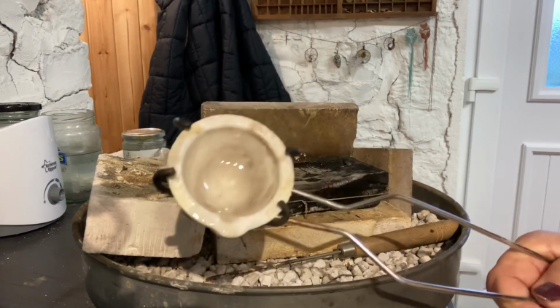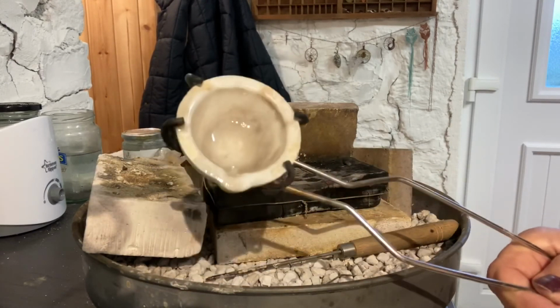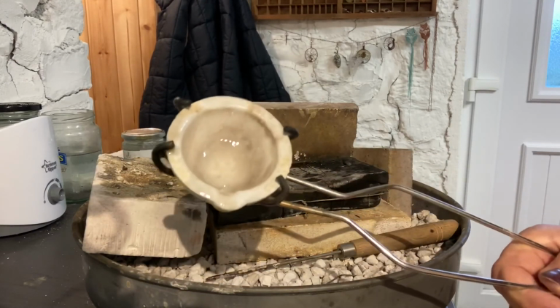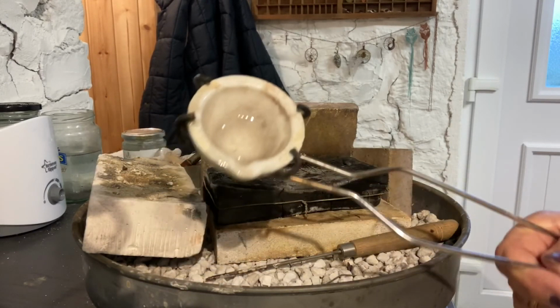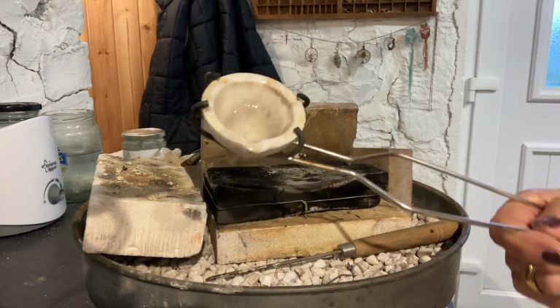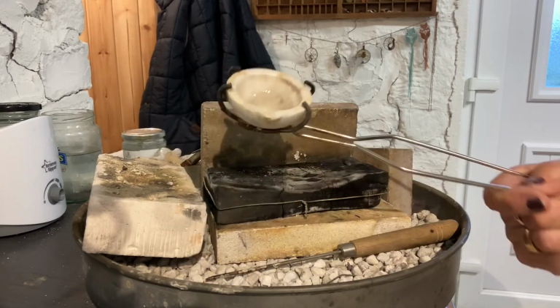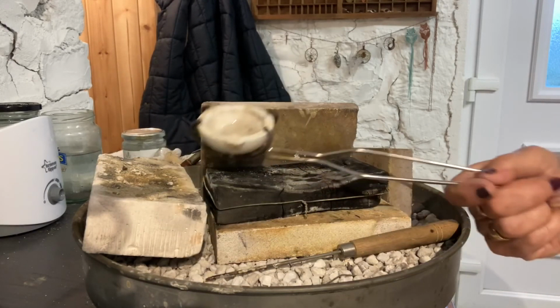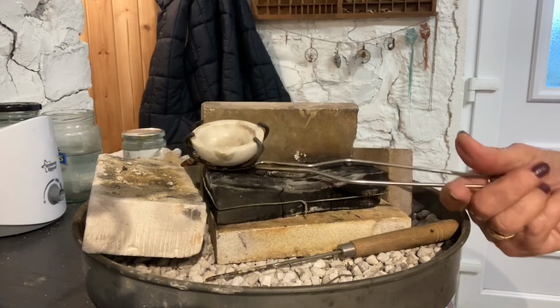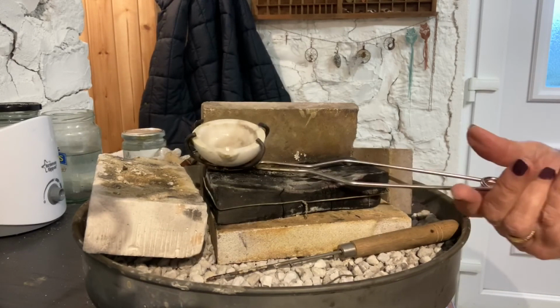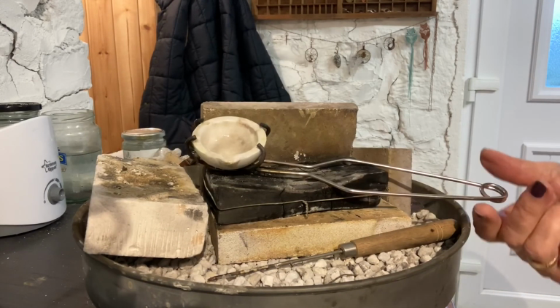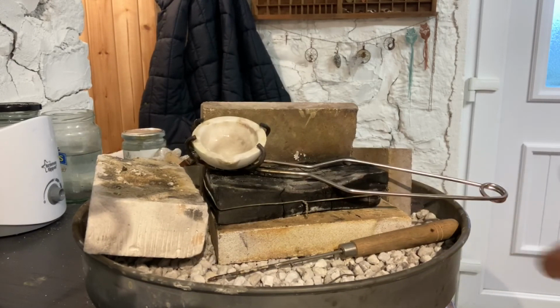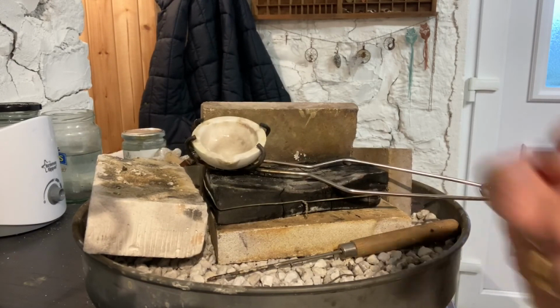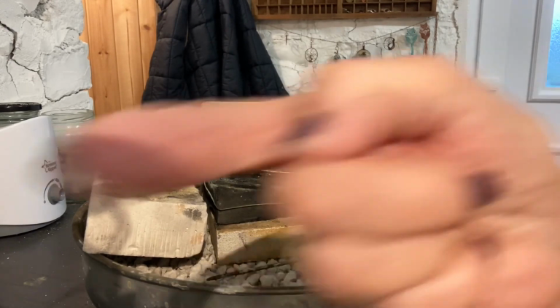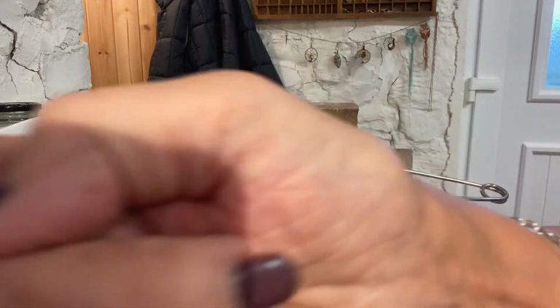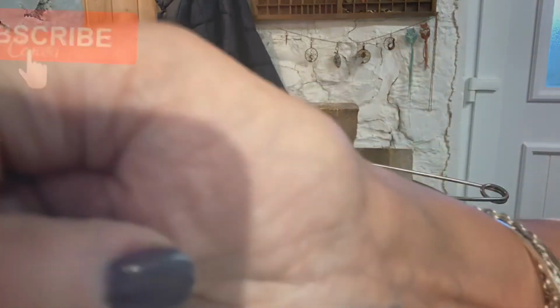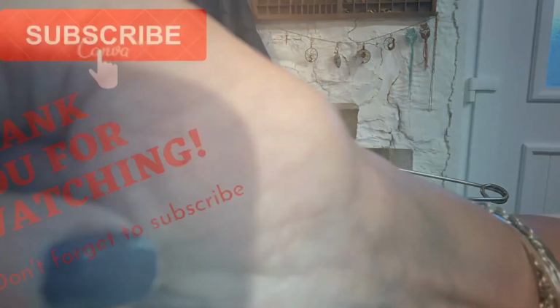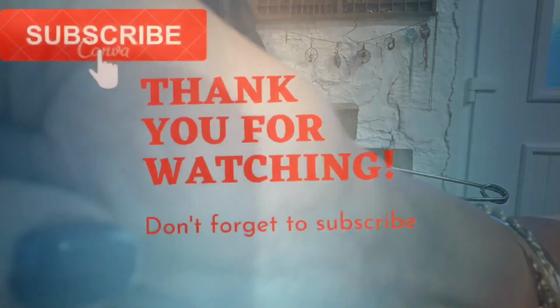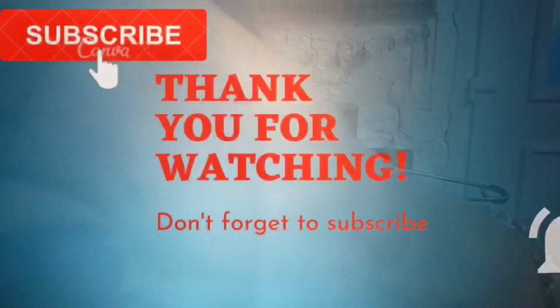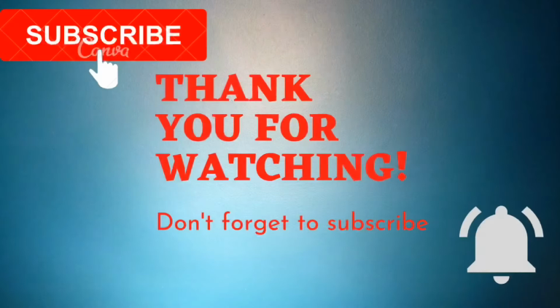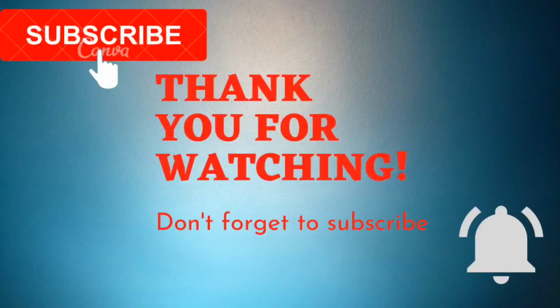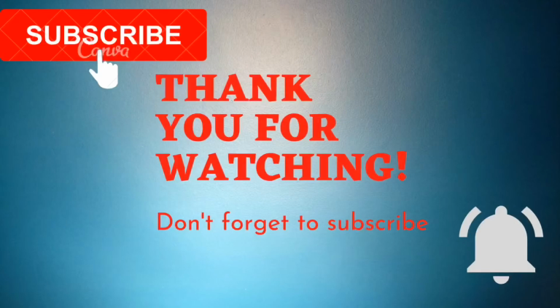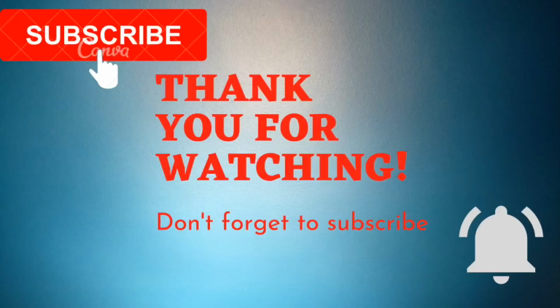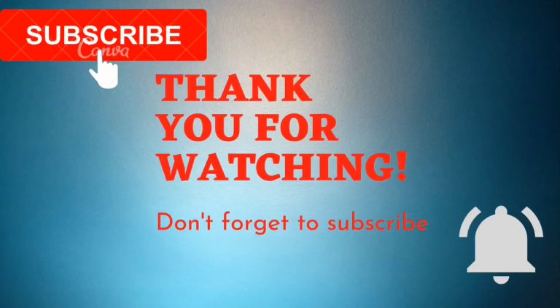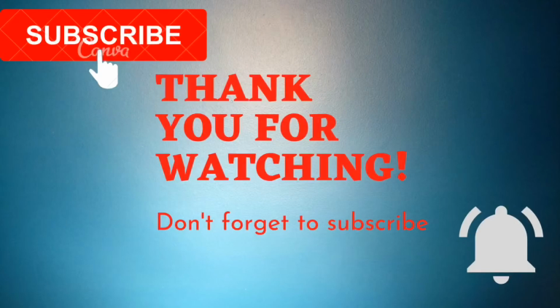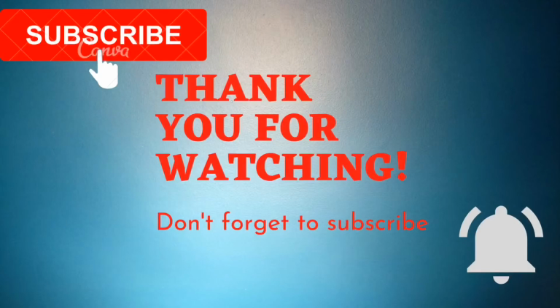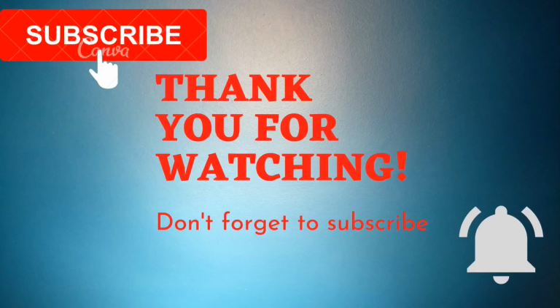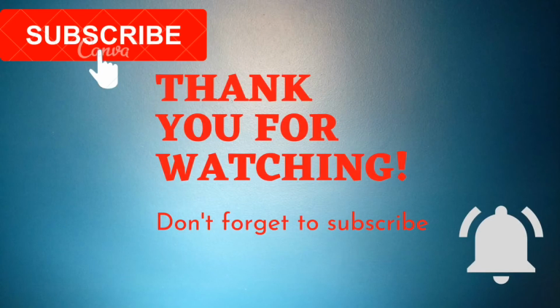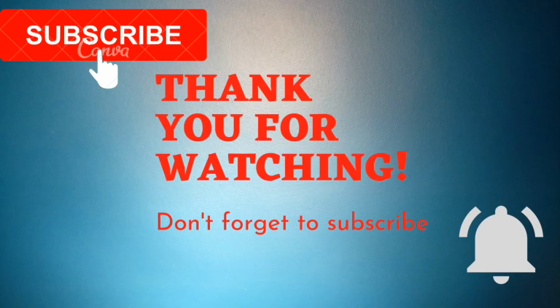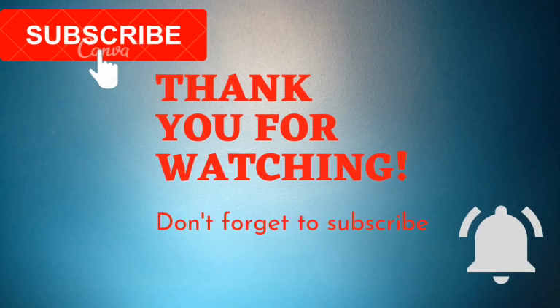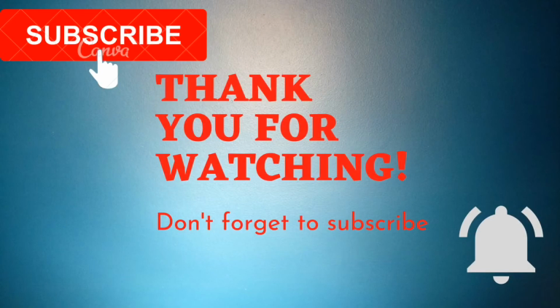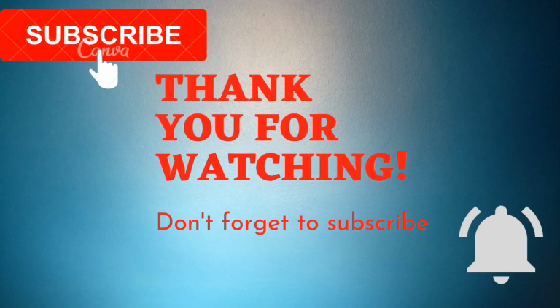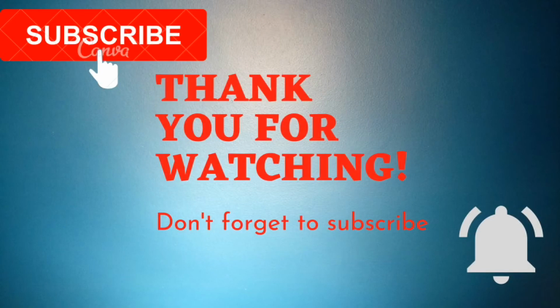Thanks for watching. See you next time. Bye.